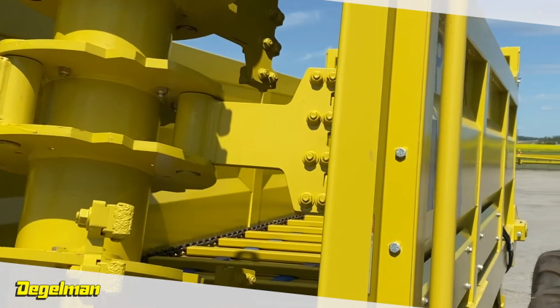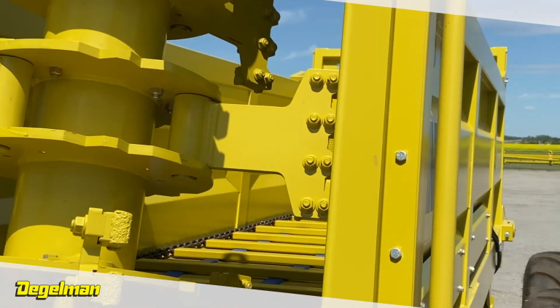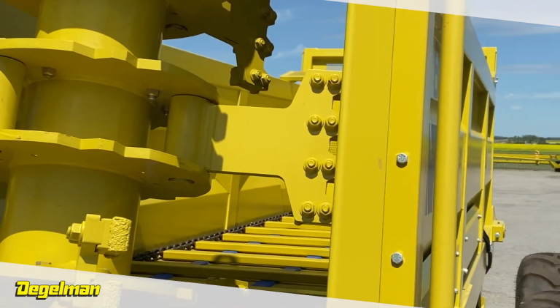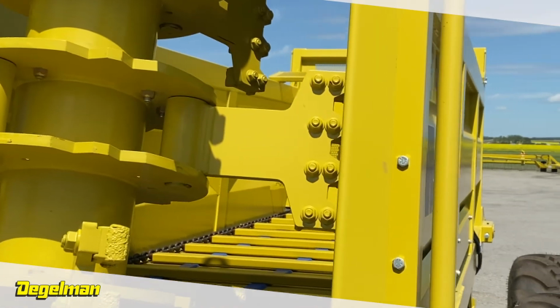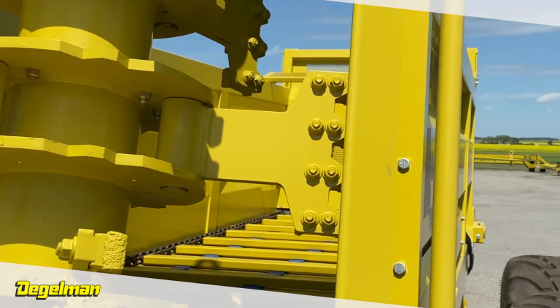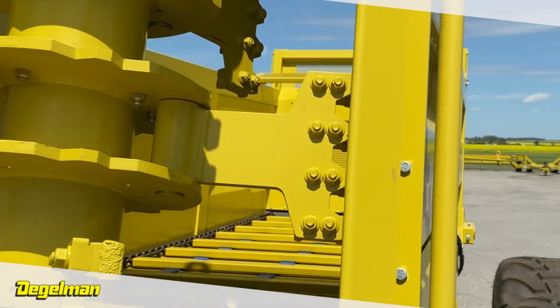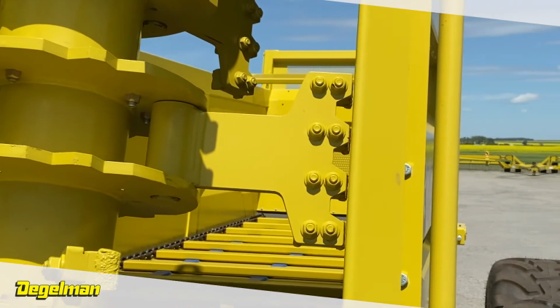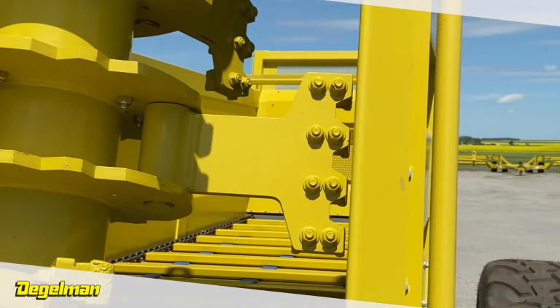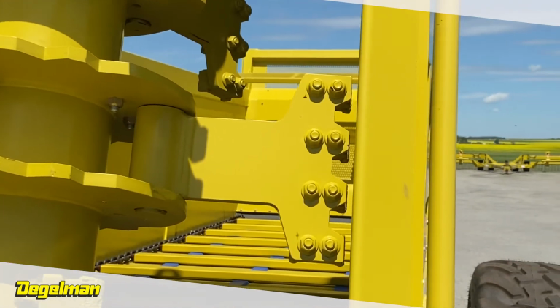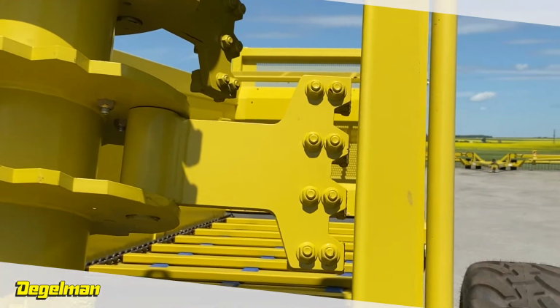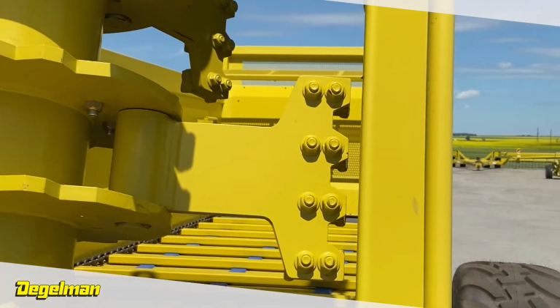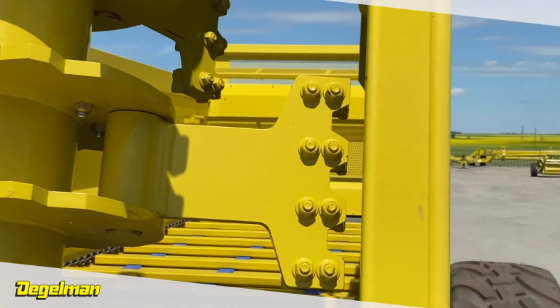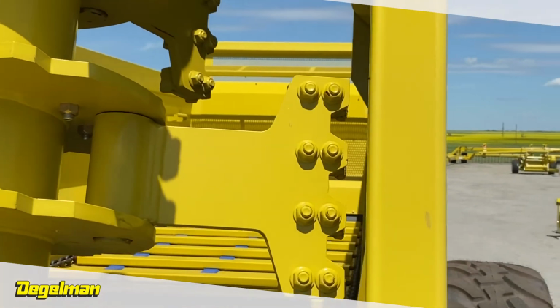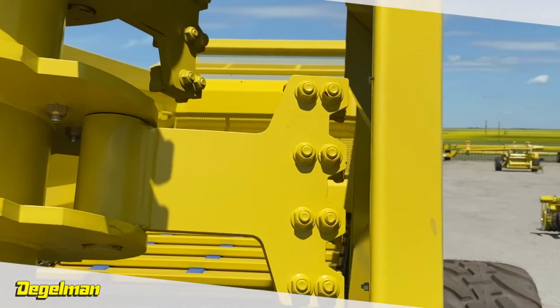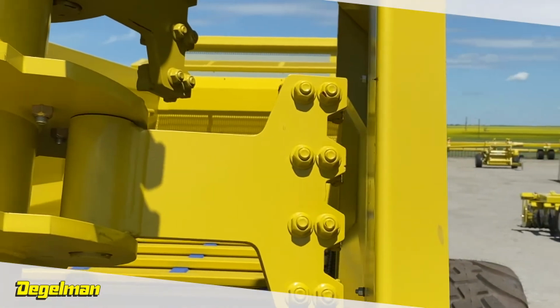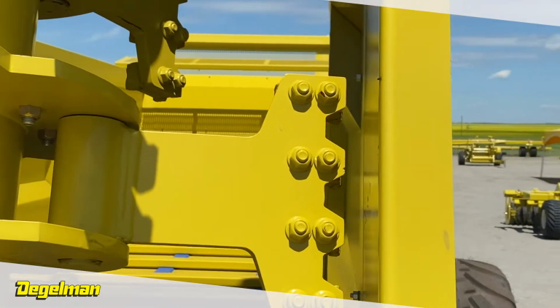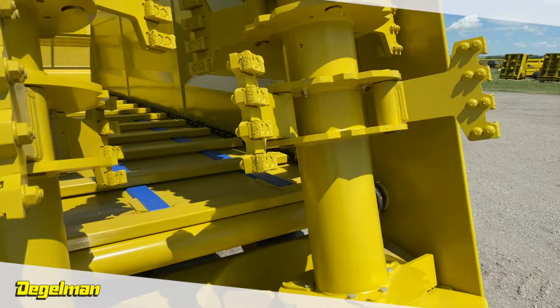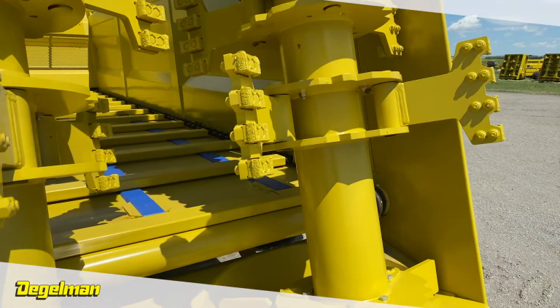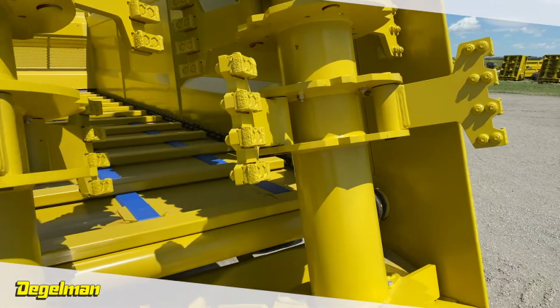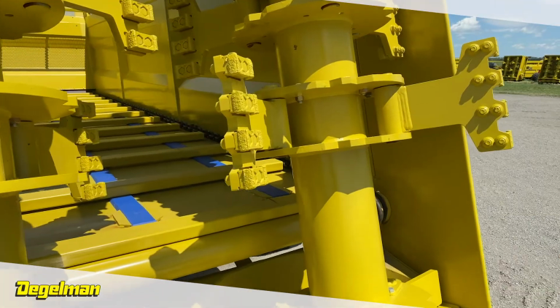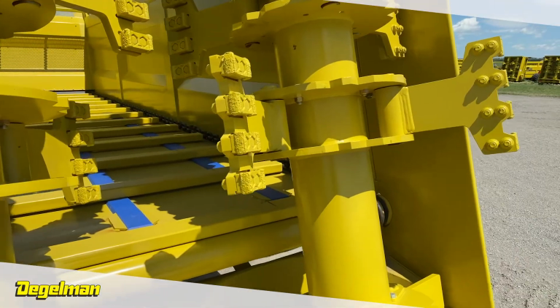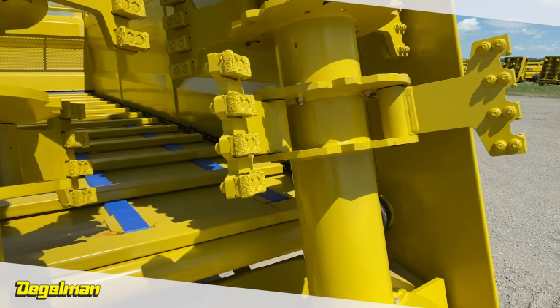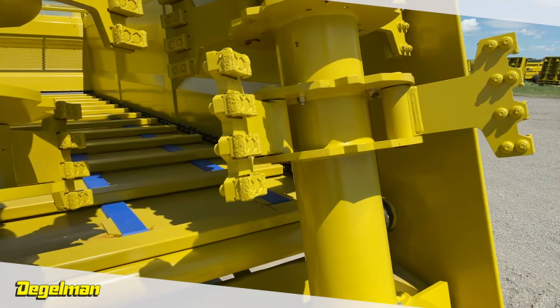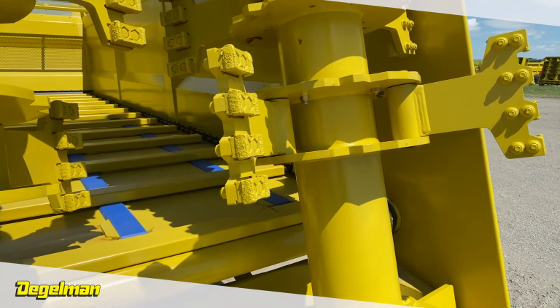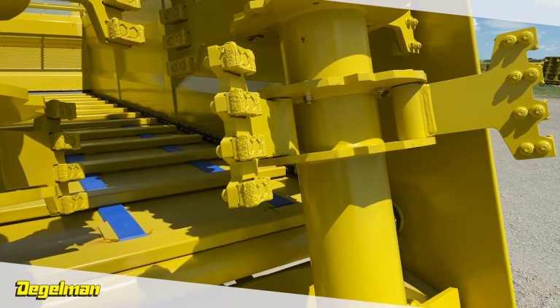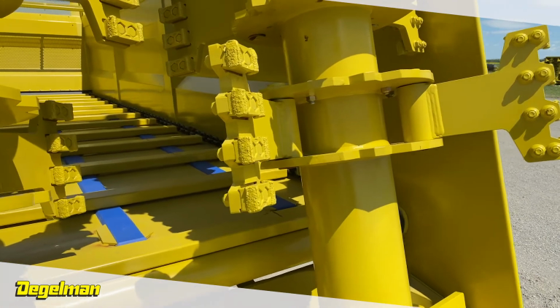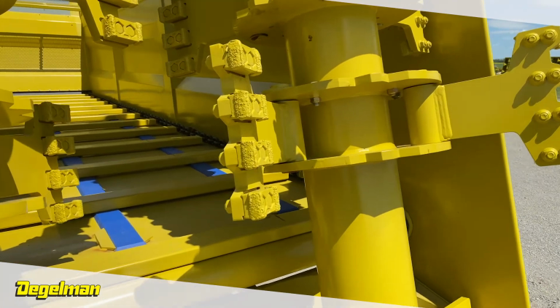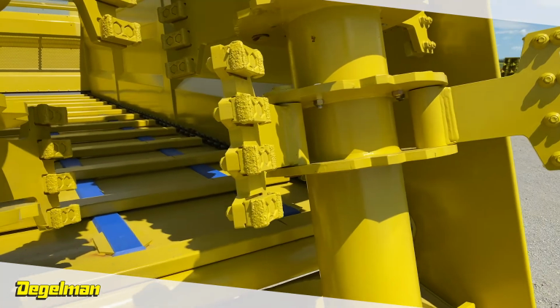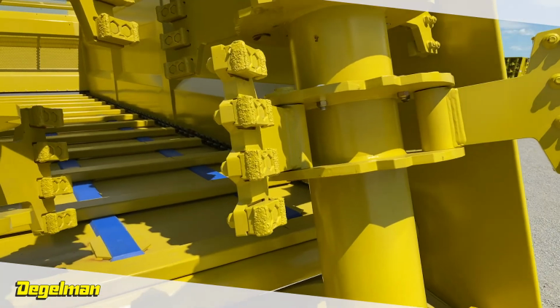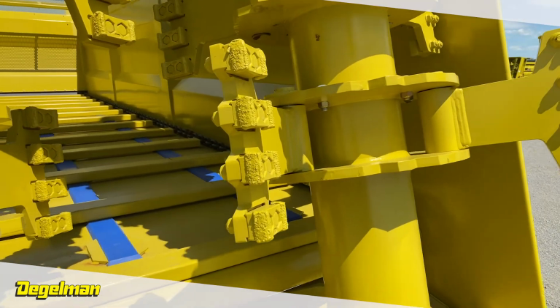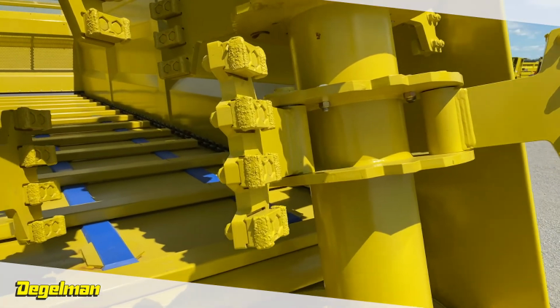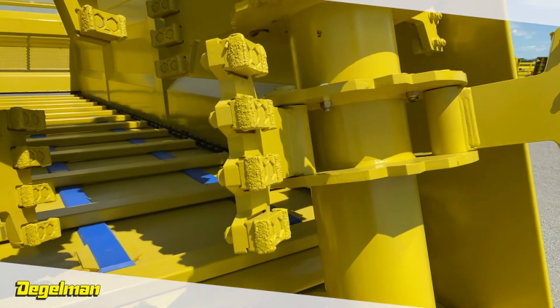The bulletproof hammerhead paddles feature a hard chrome plated pin, a premium double-lip seal, and a poly-composite bushing.